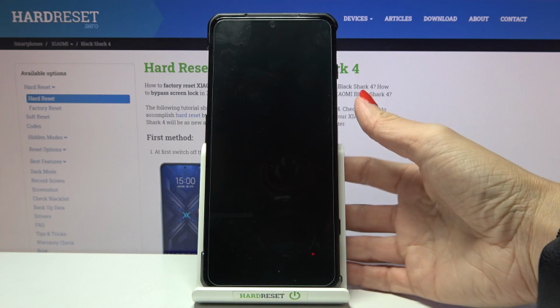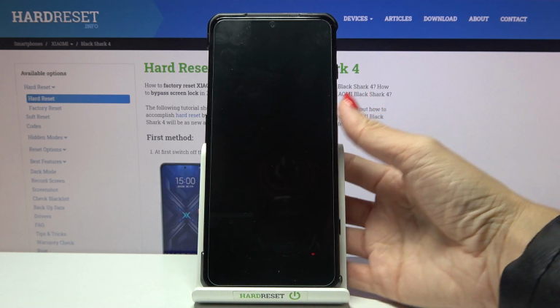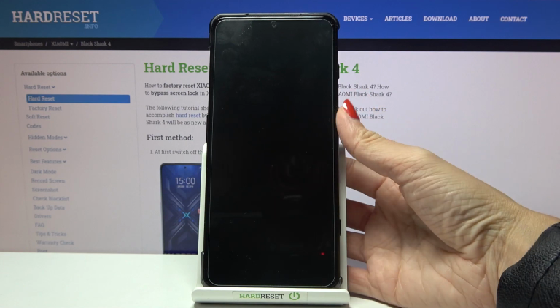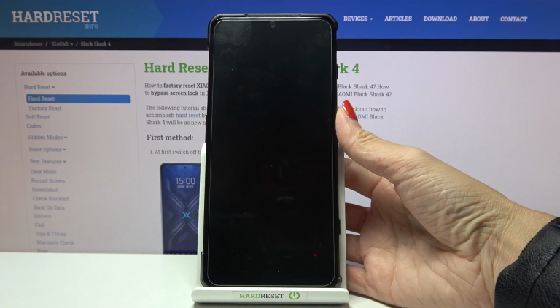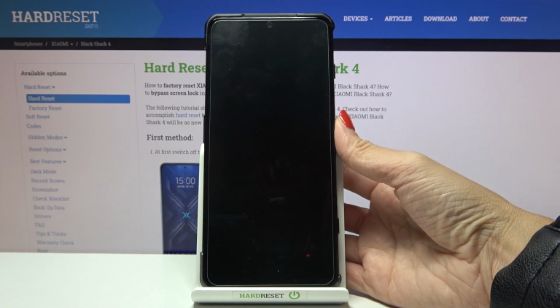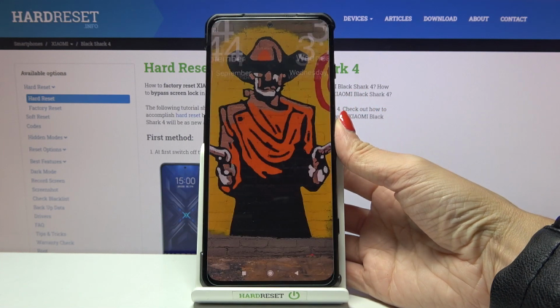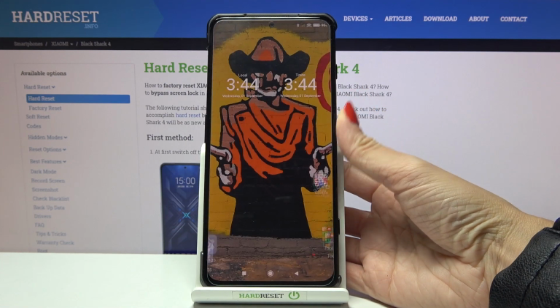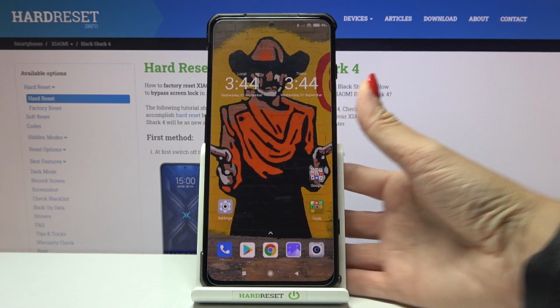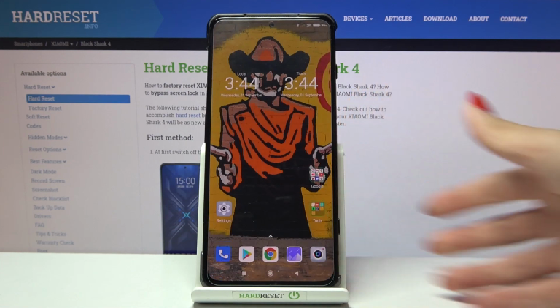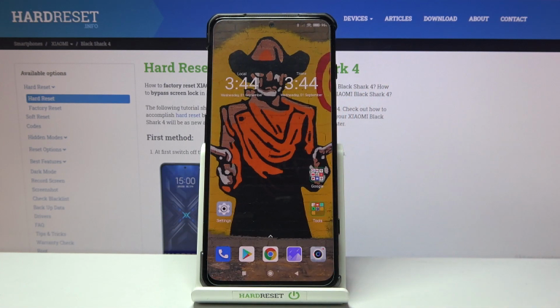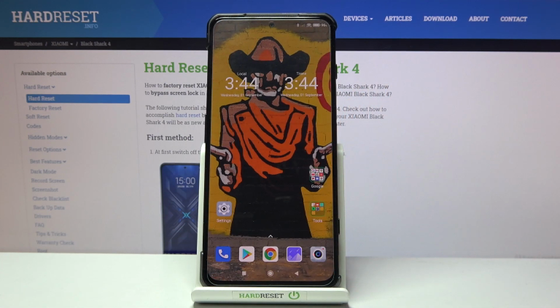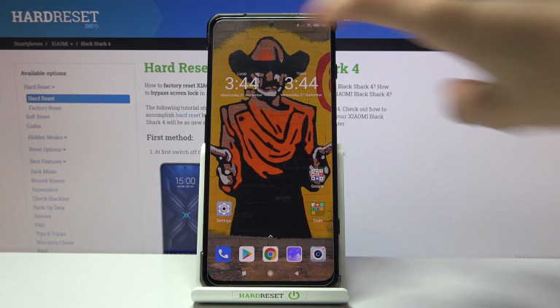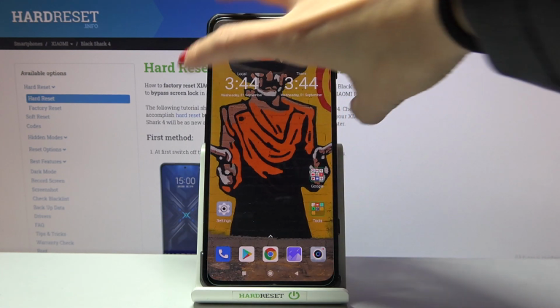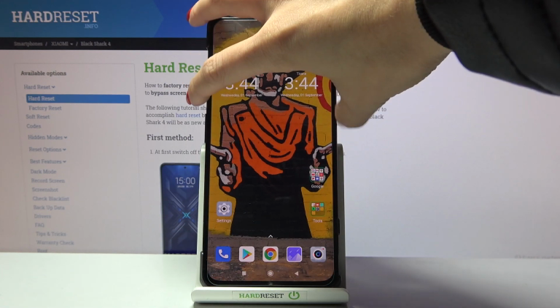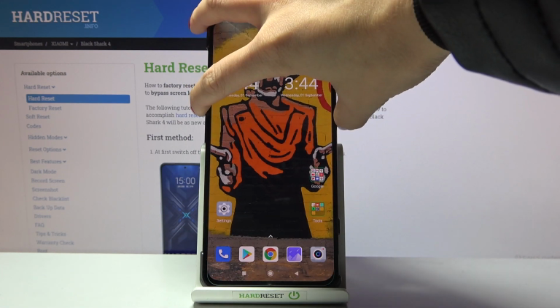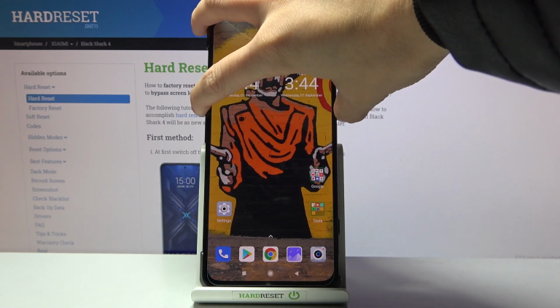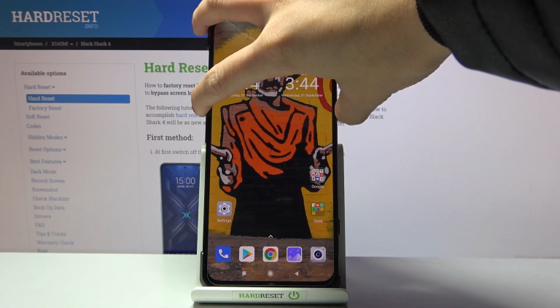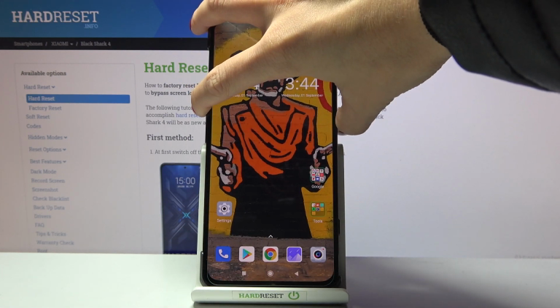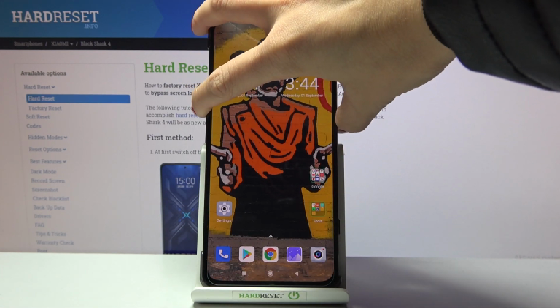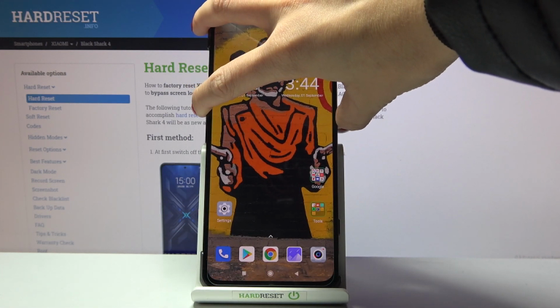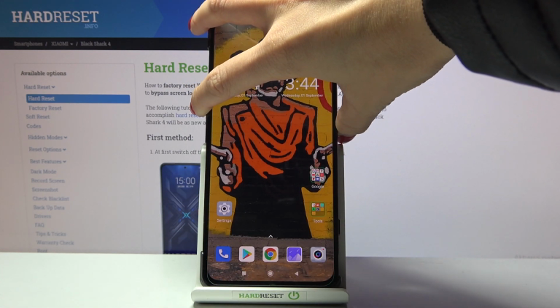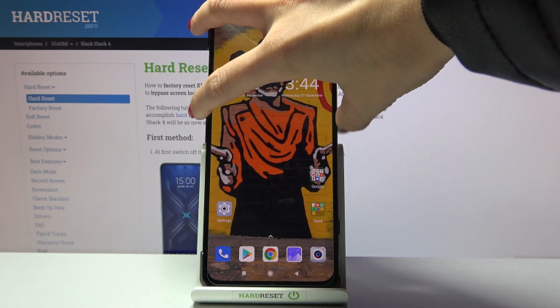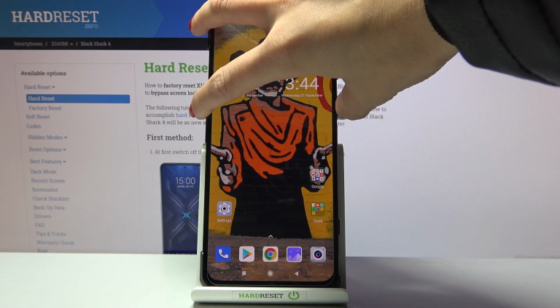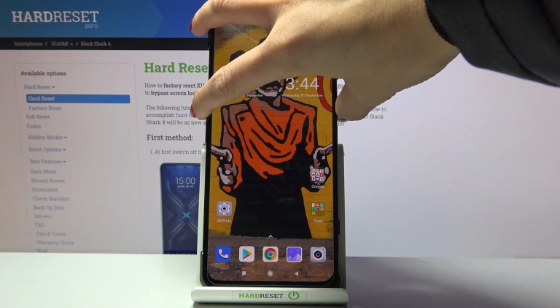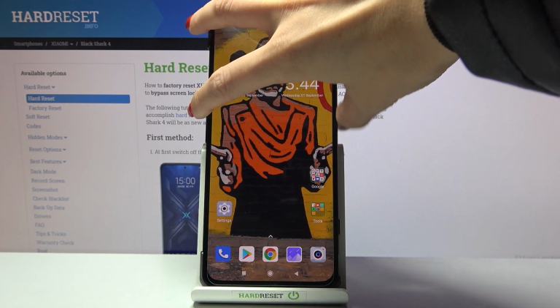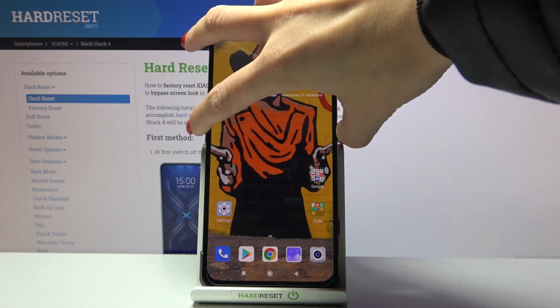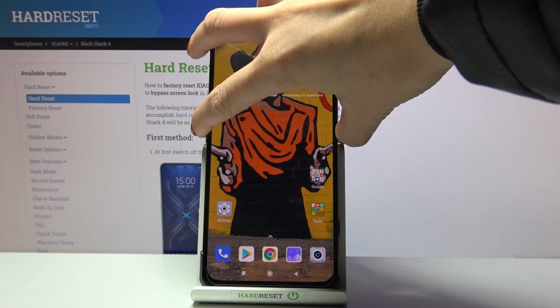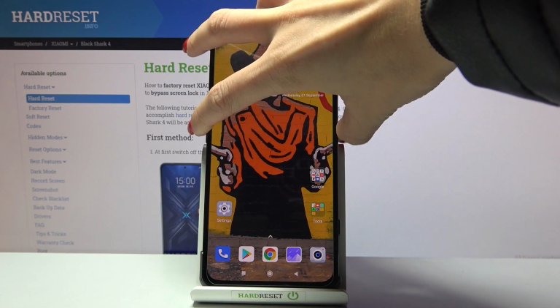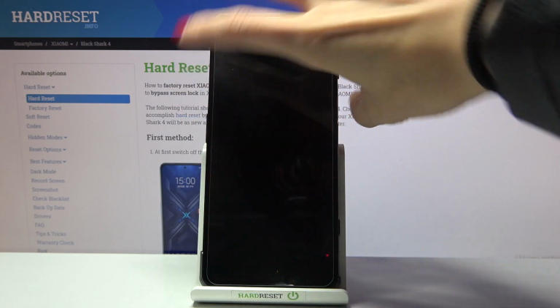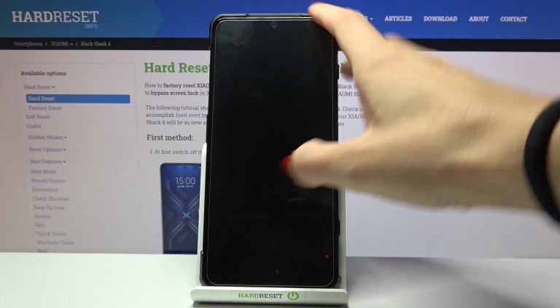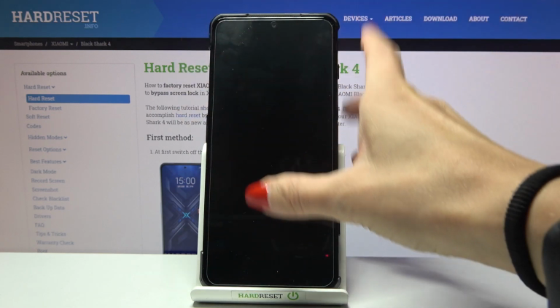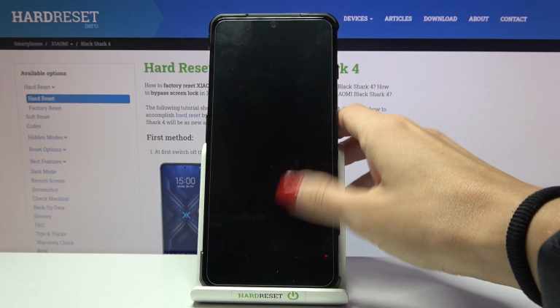Oh, sorry — that was the thumb, I forgot. Or you can use the backup pattern to unlock the device as well.